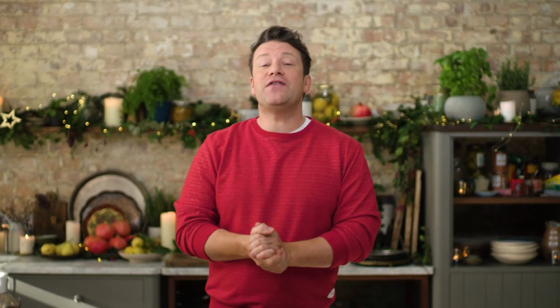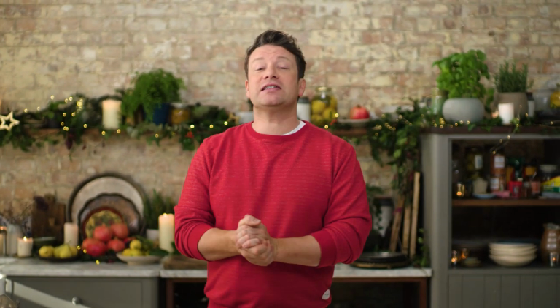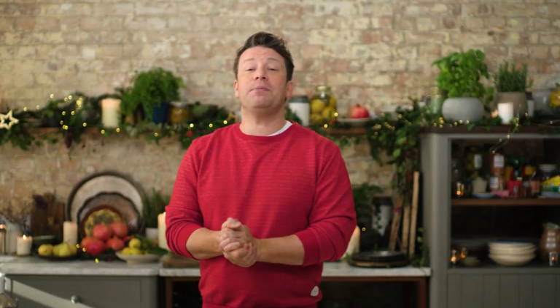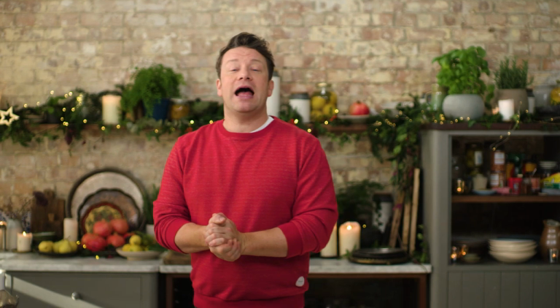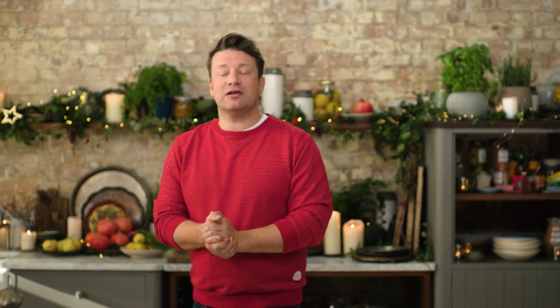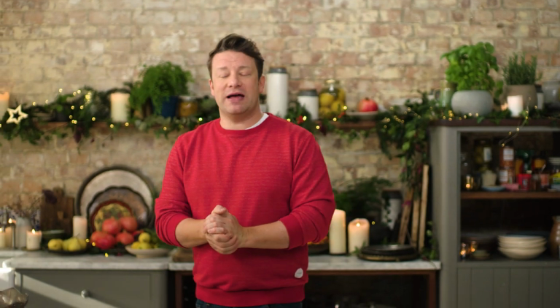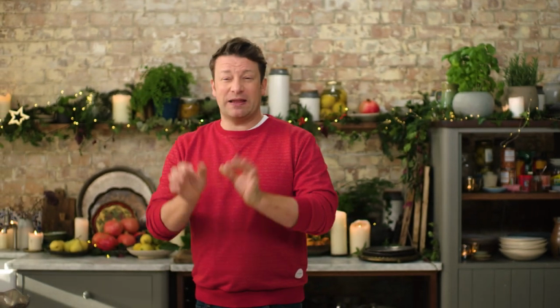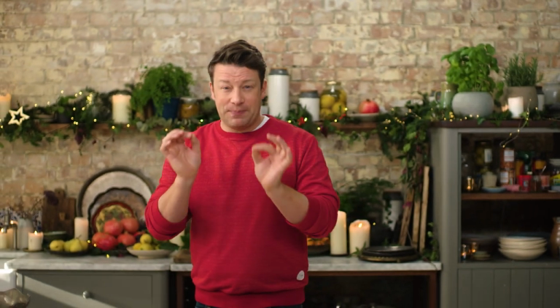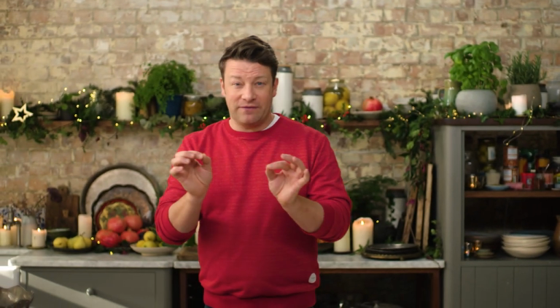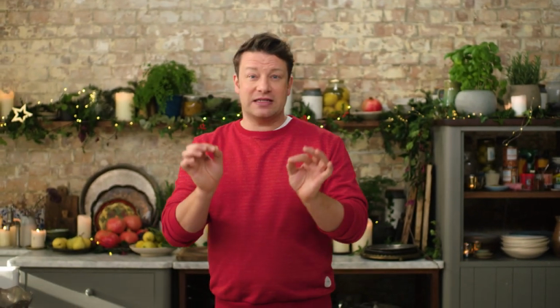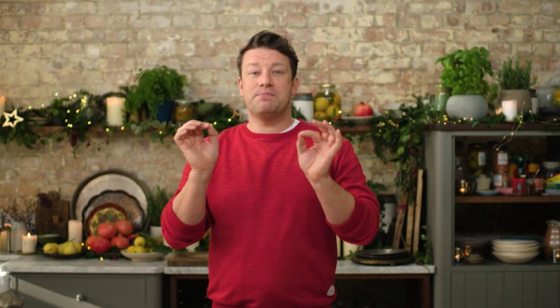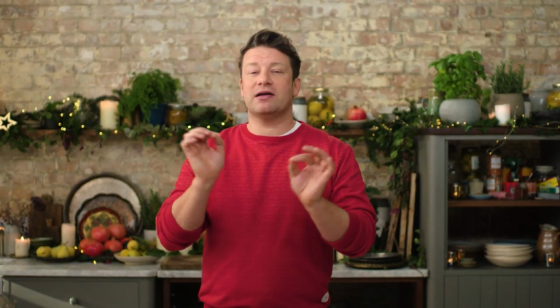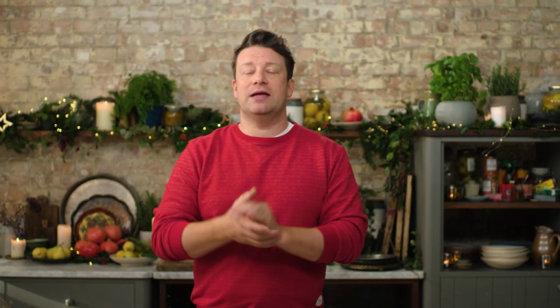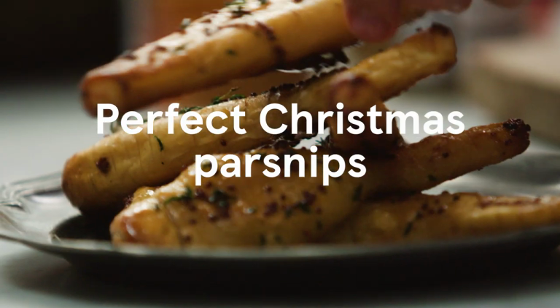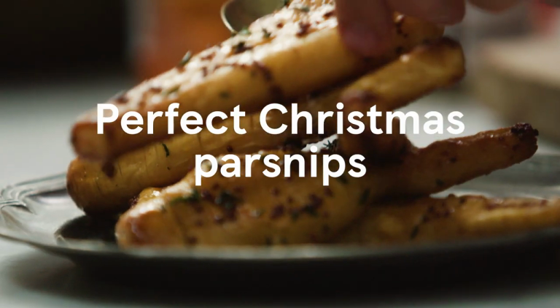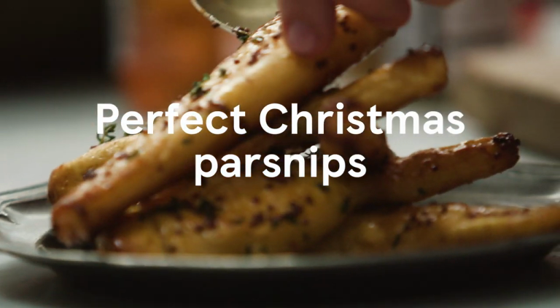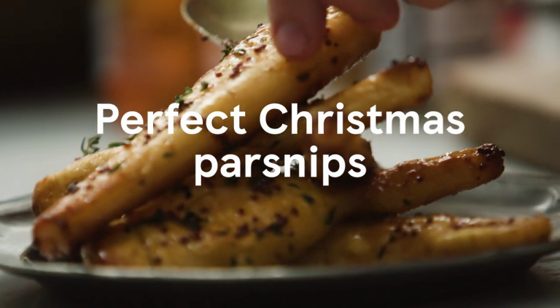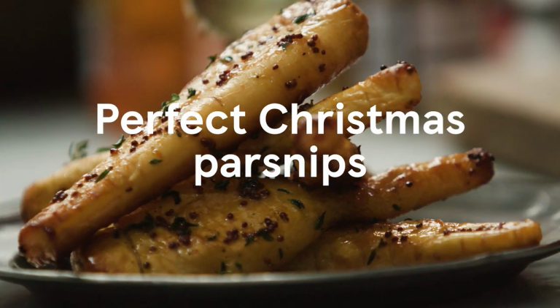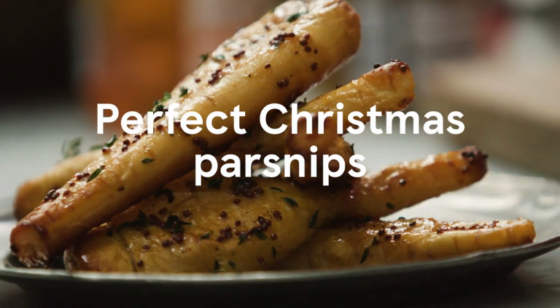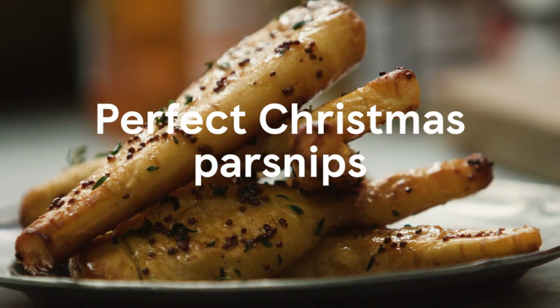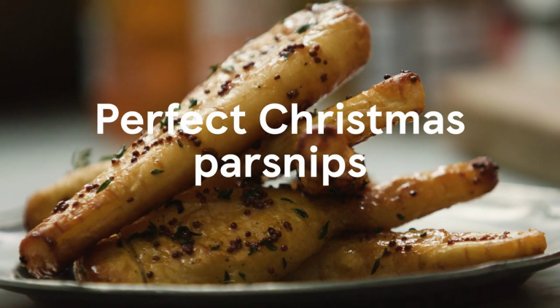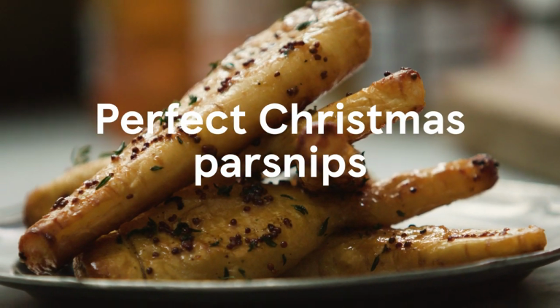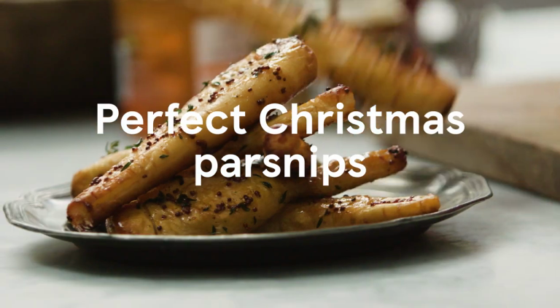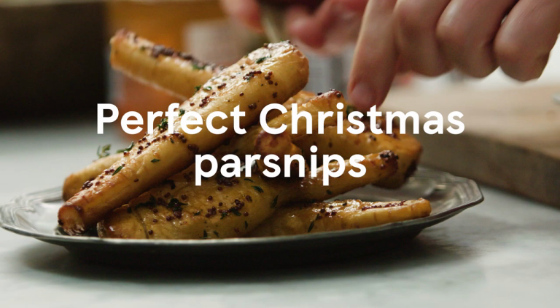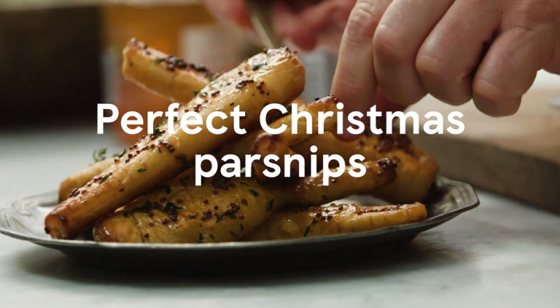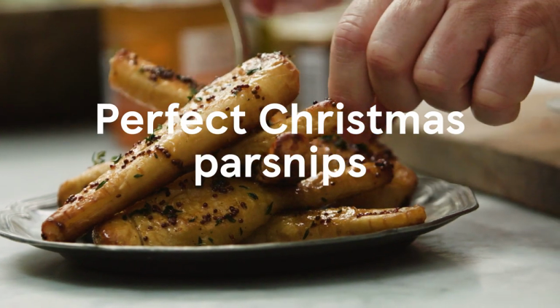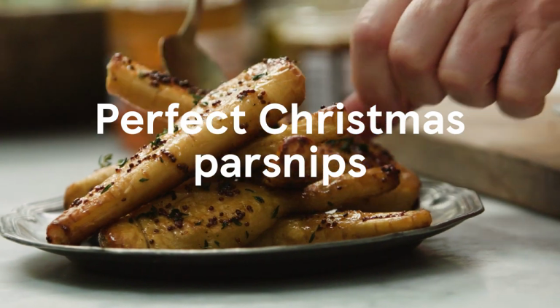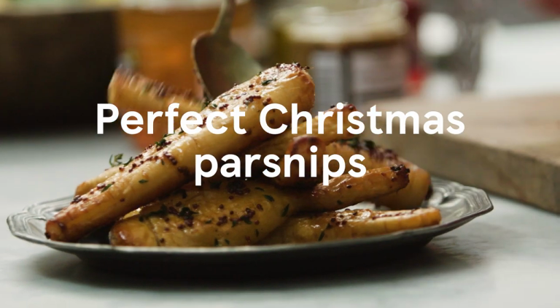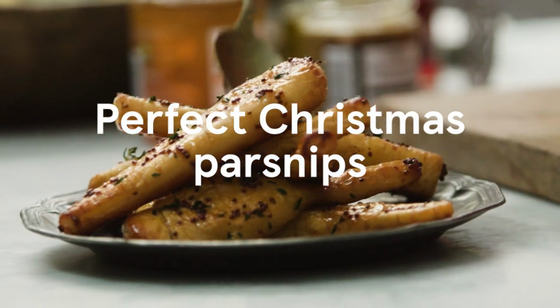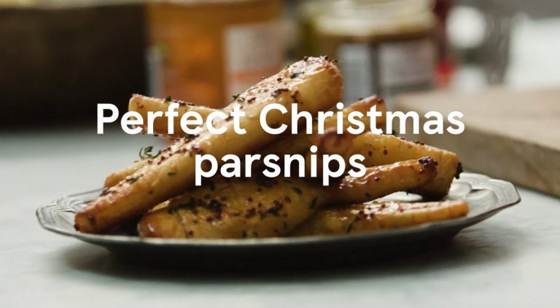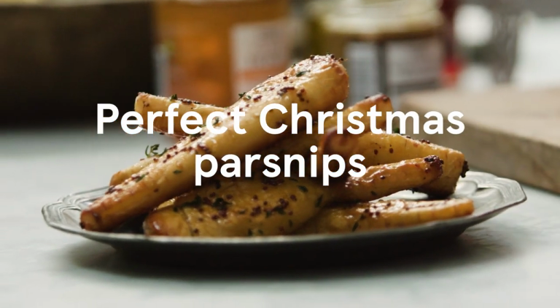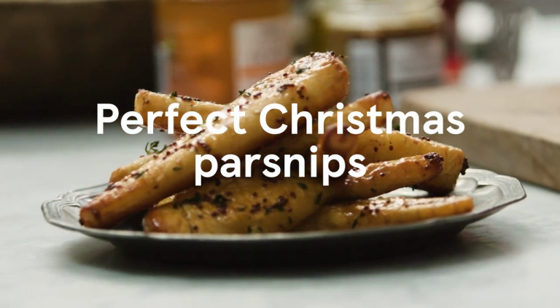First up, how to make the perfect parsnips. I want to show you how to make these one of the best vegetables on the table. Let's do this.